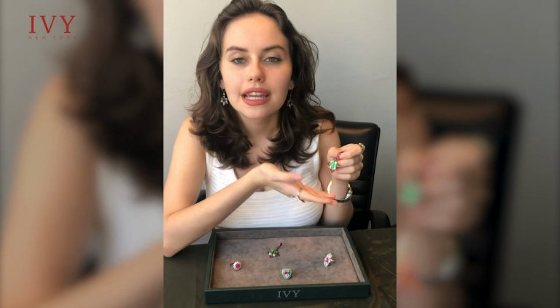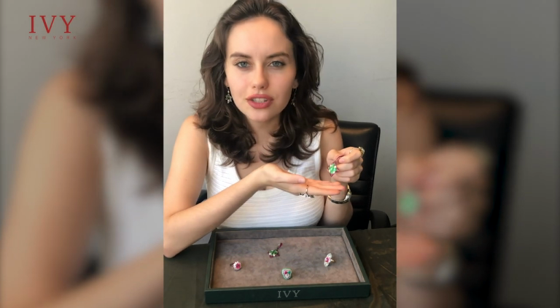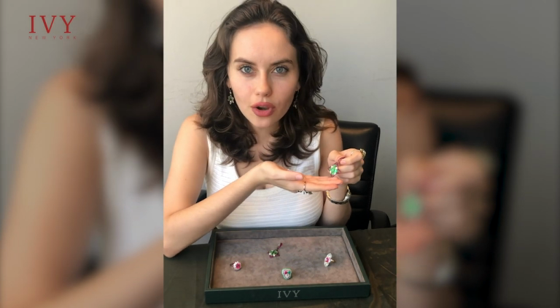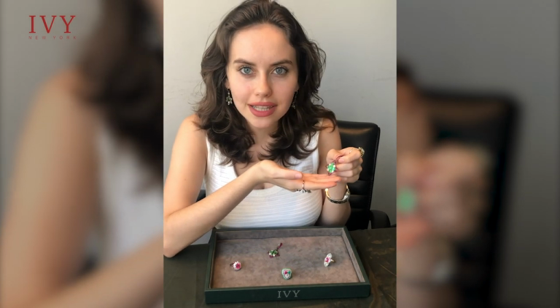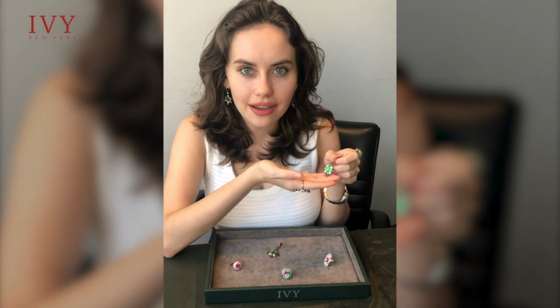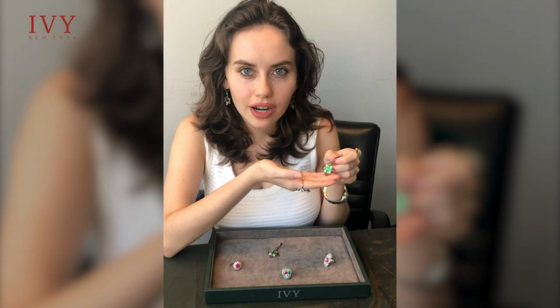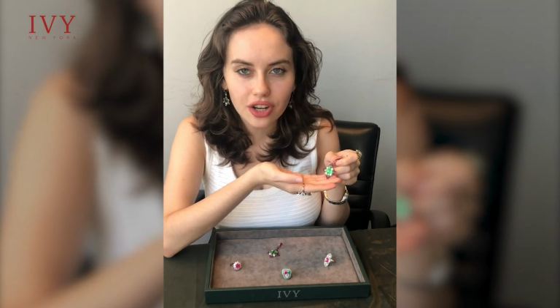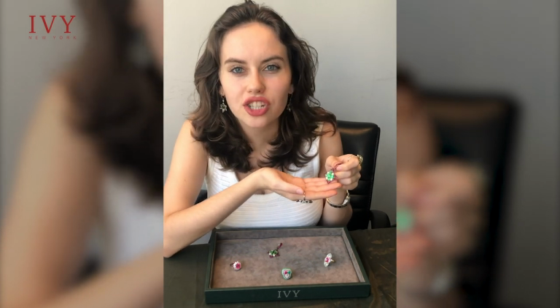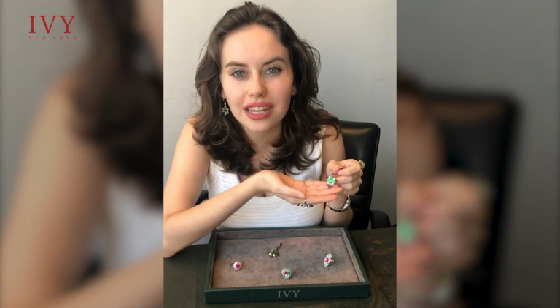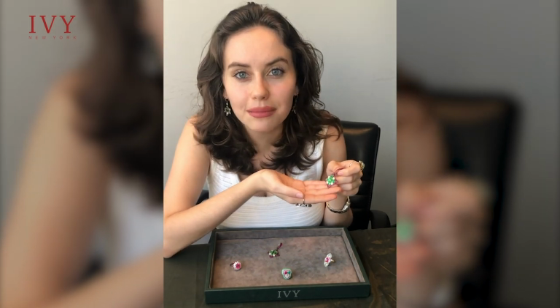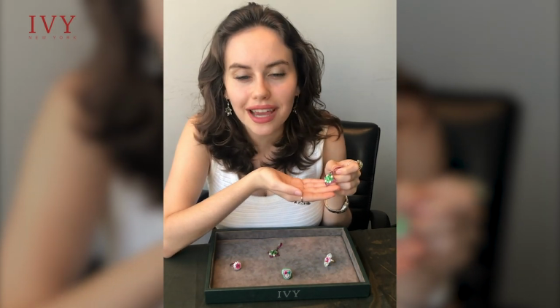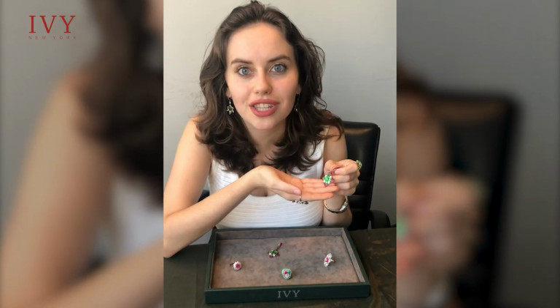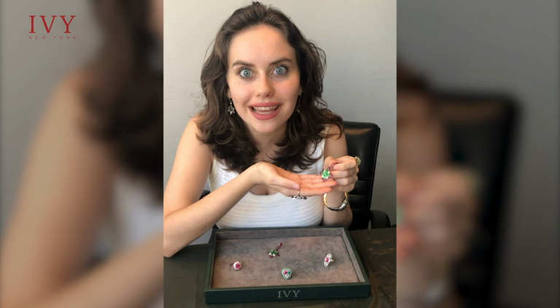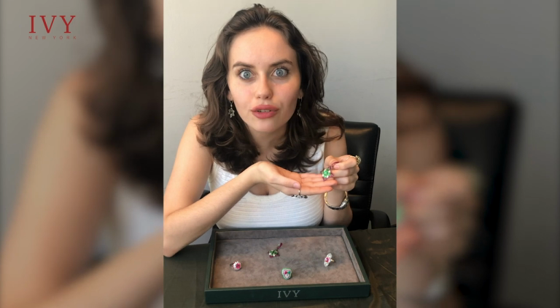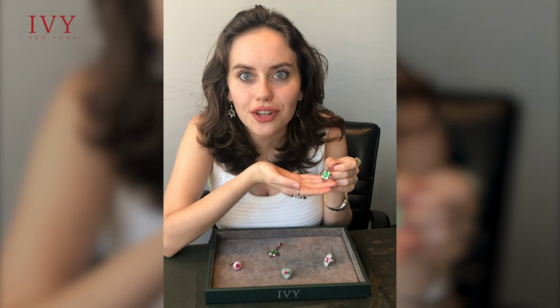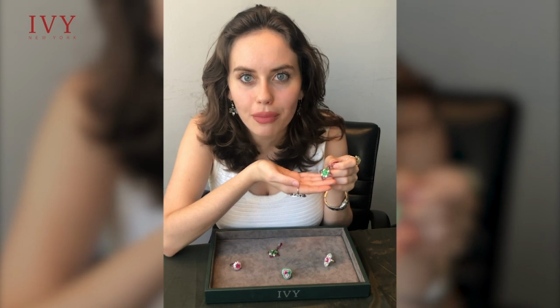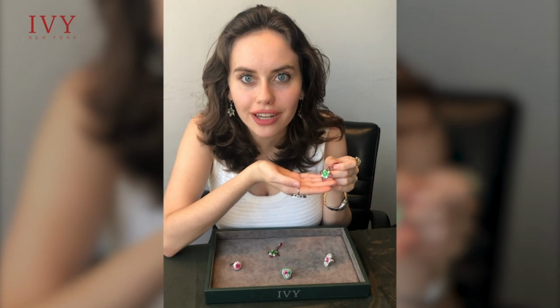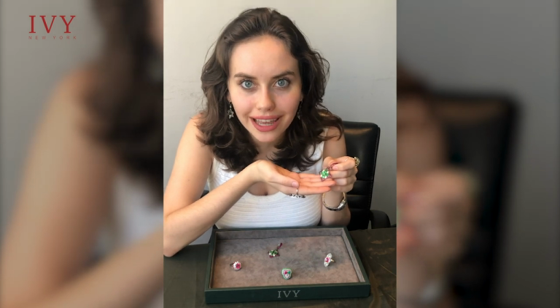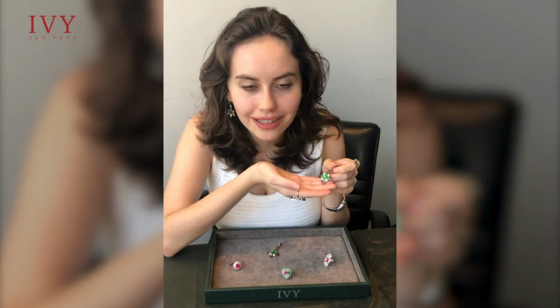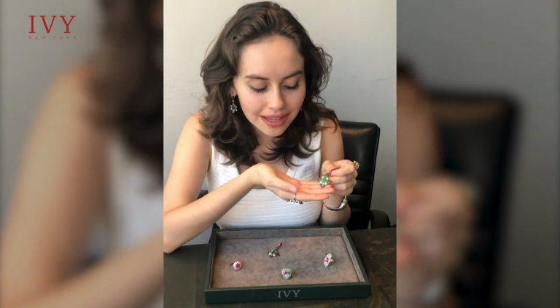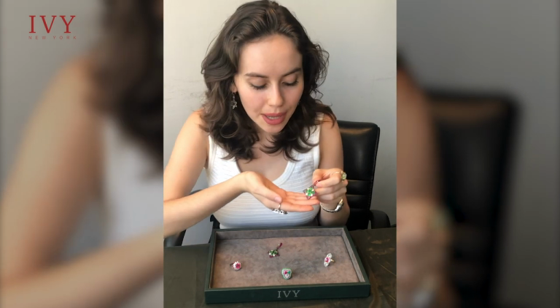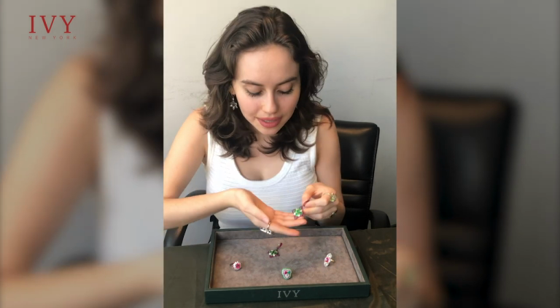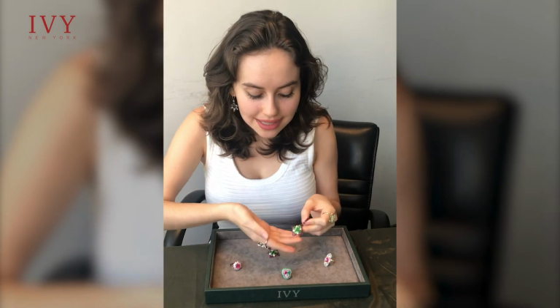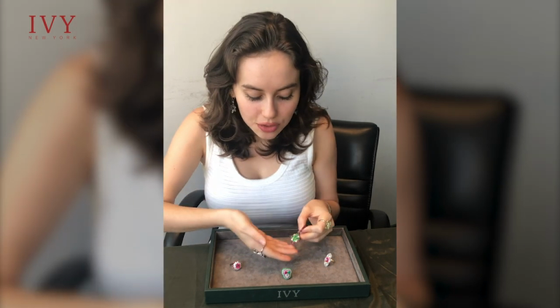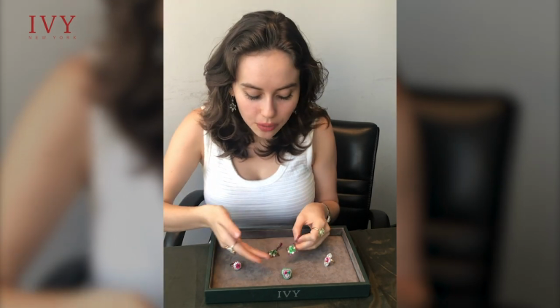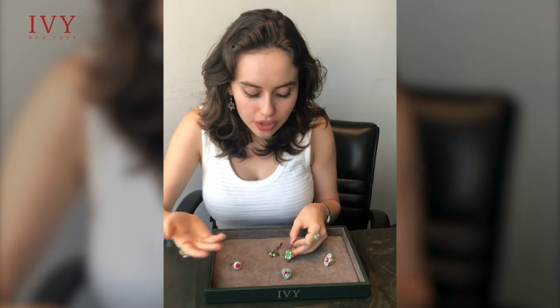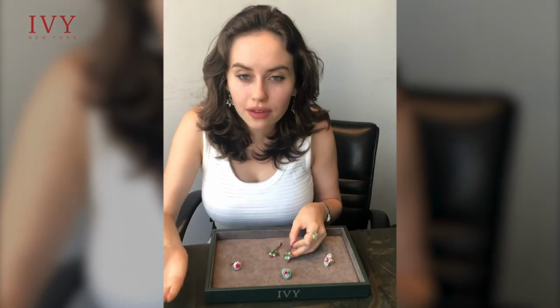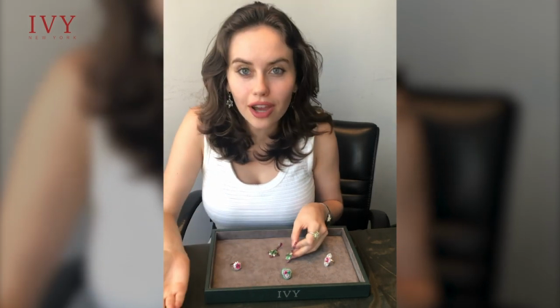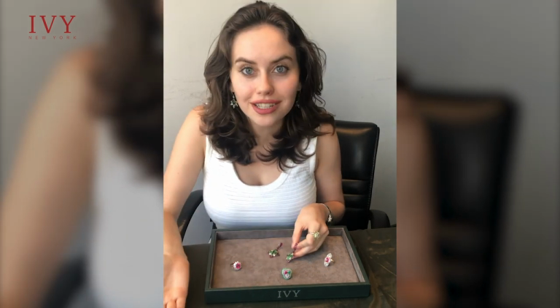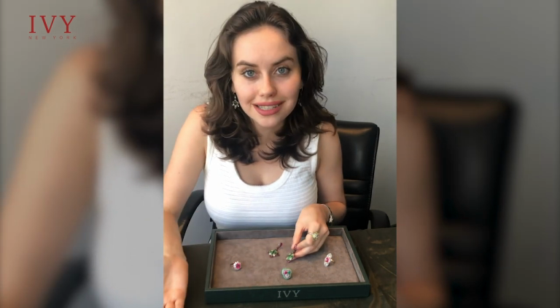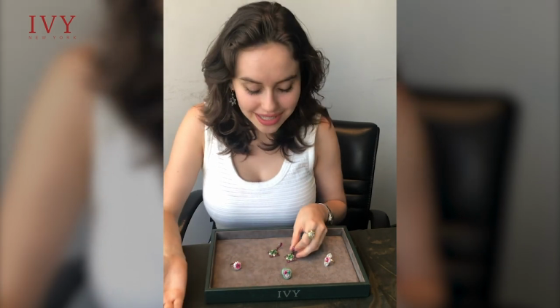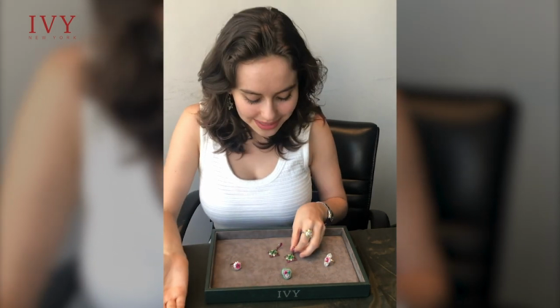Did you know that Tsavorites are actually named after the Tsavo National Park in Kenya? Because that's where they were originally found in the 70s.